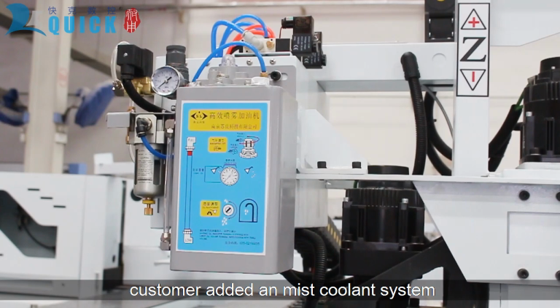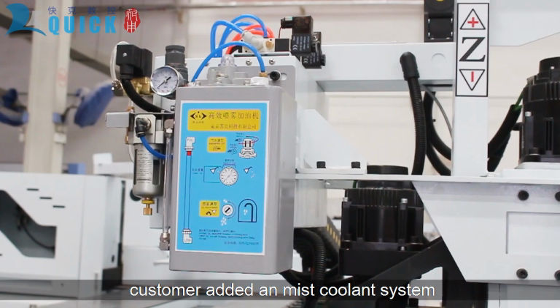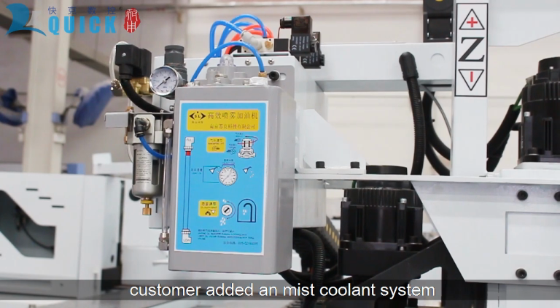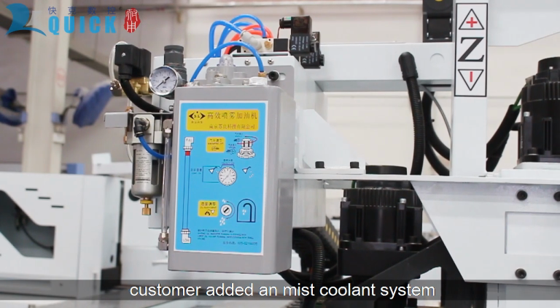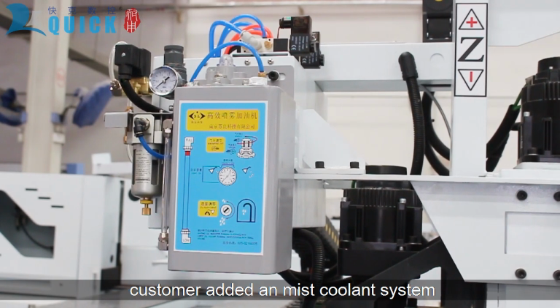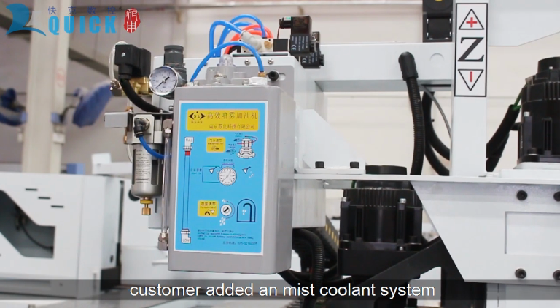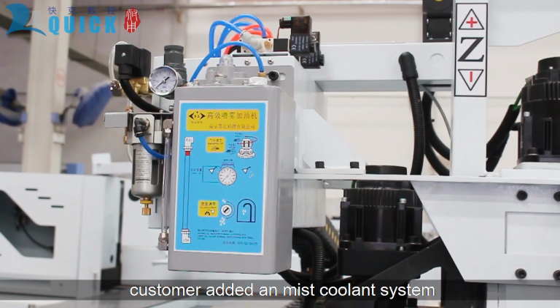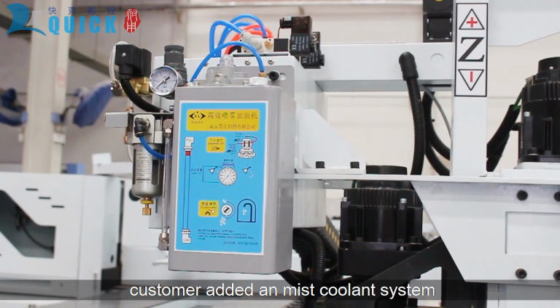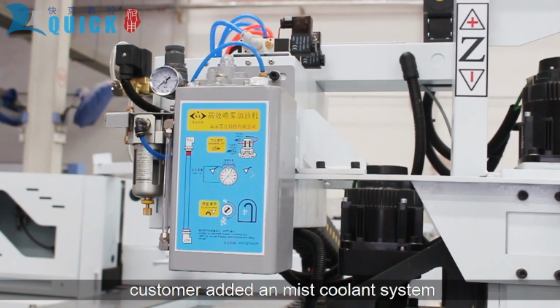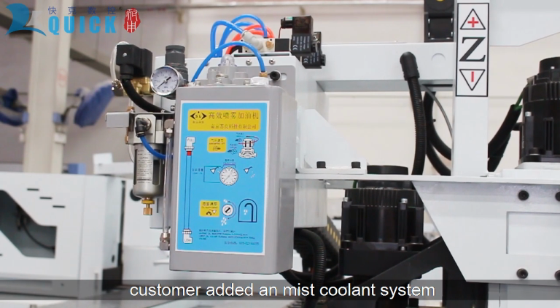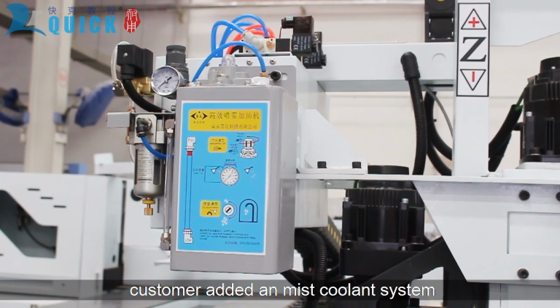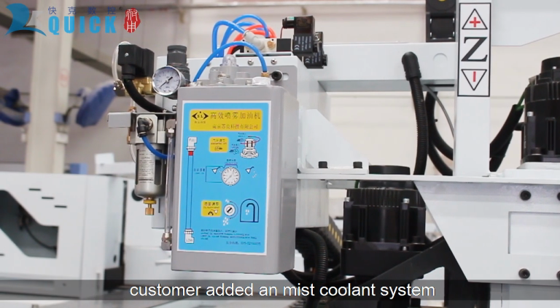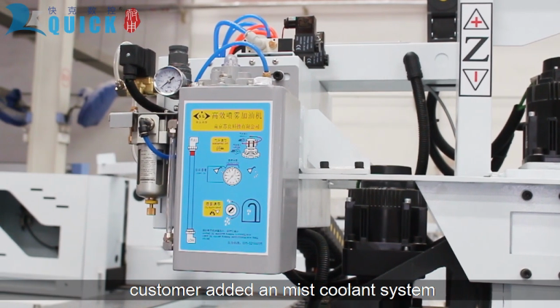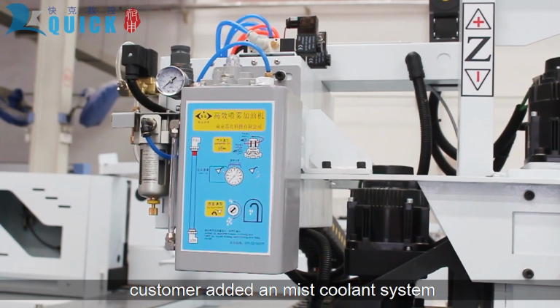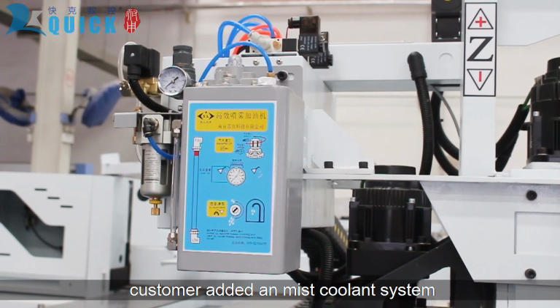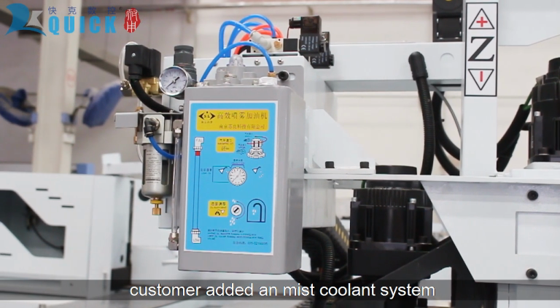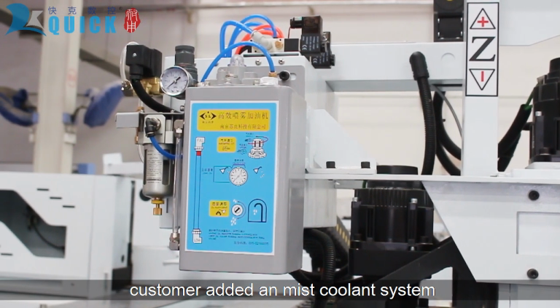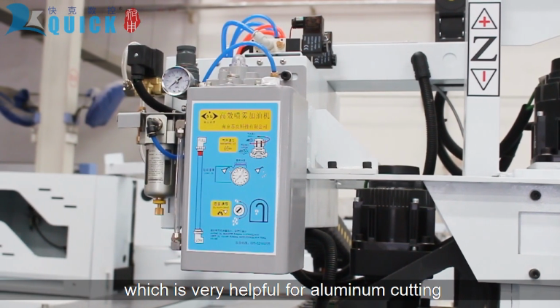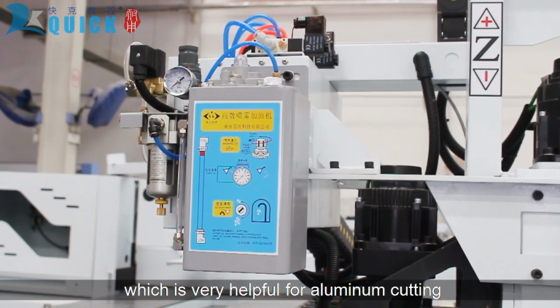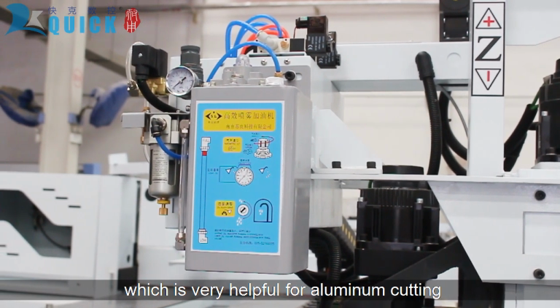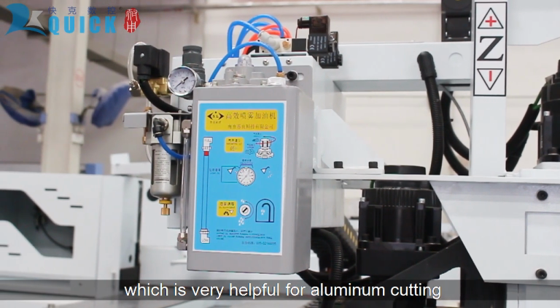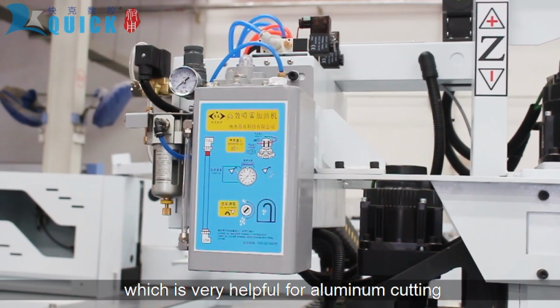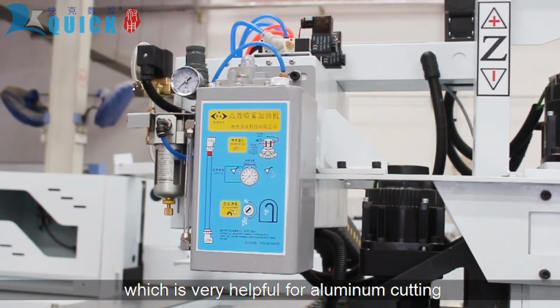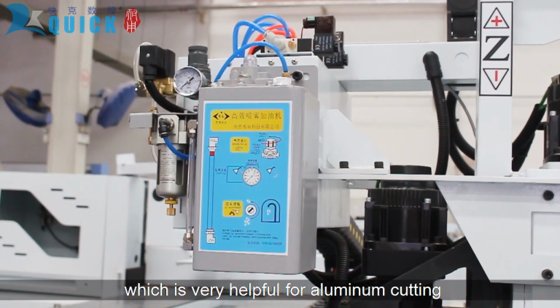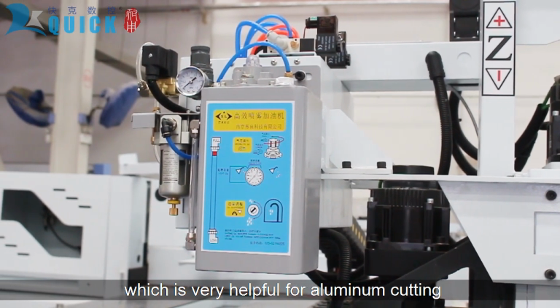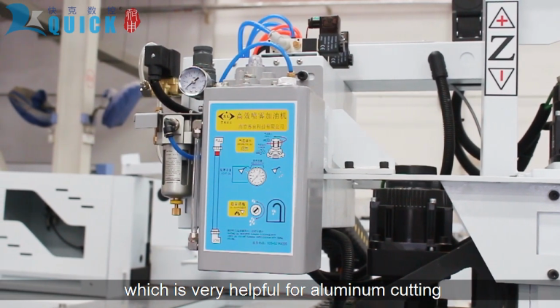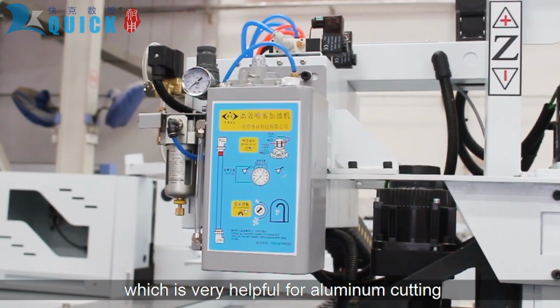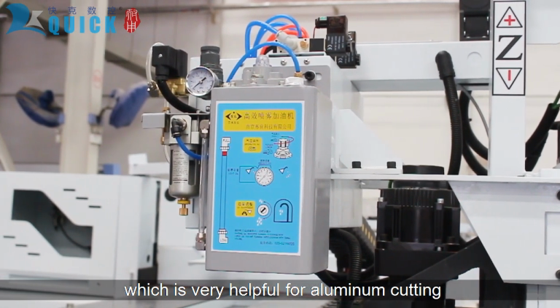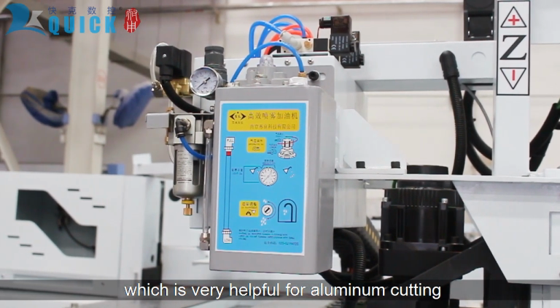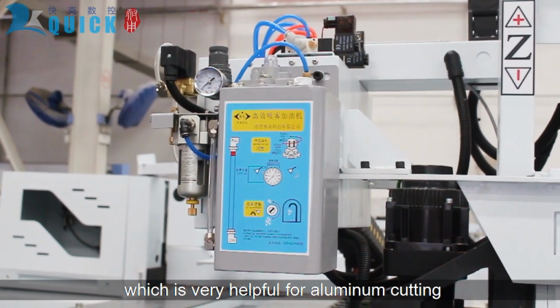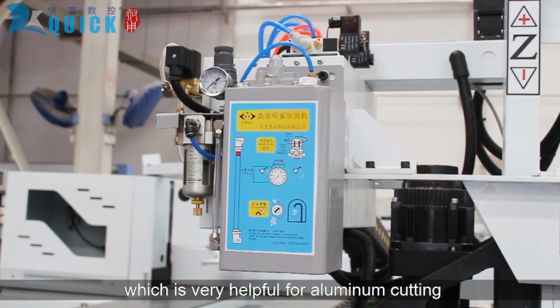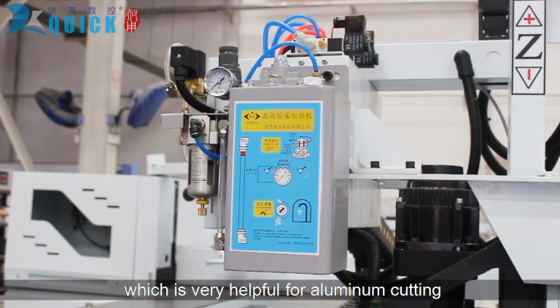The customer also added a mist cooling system, which is very helpful for aluminum cutting.